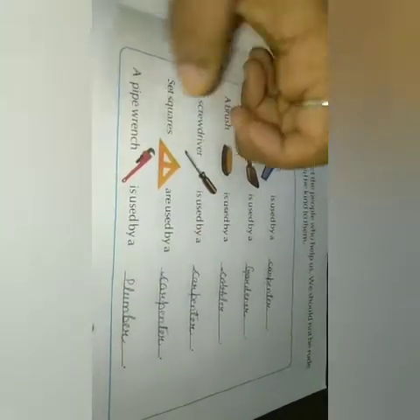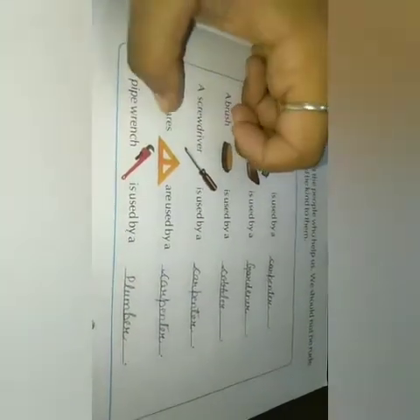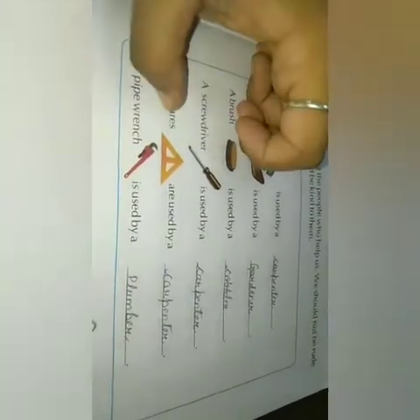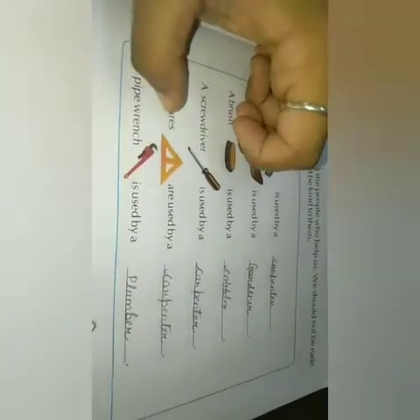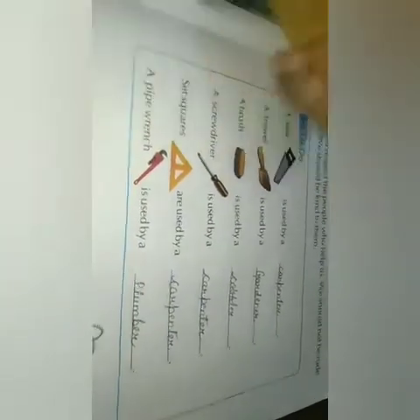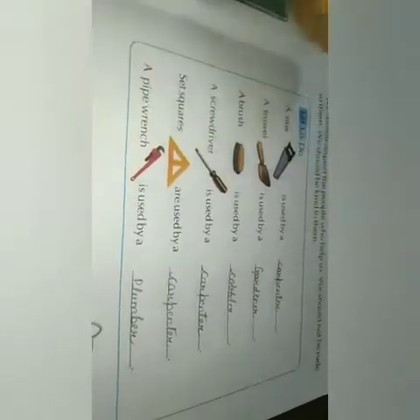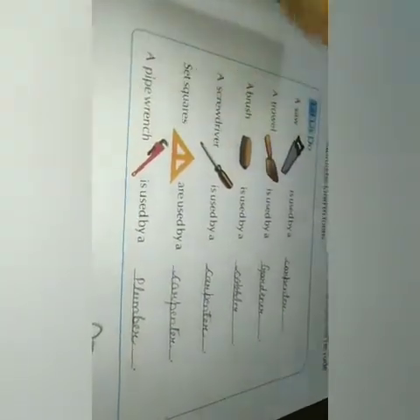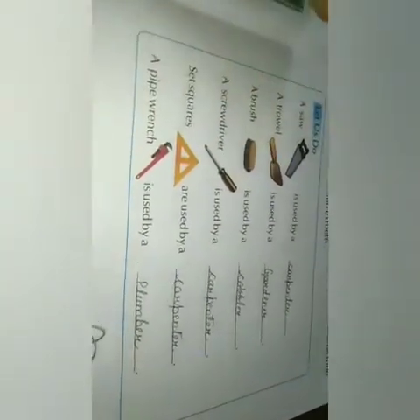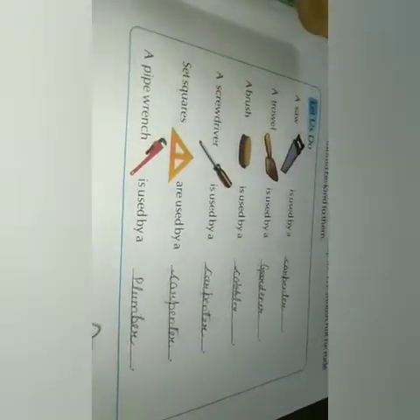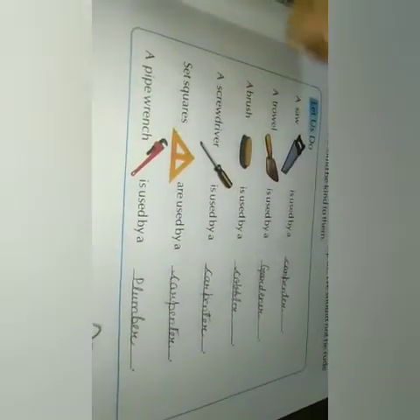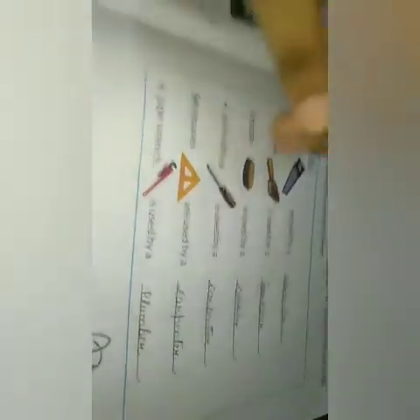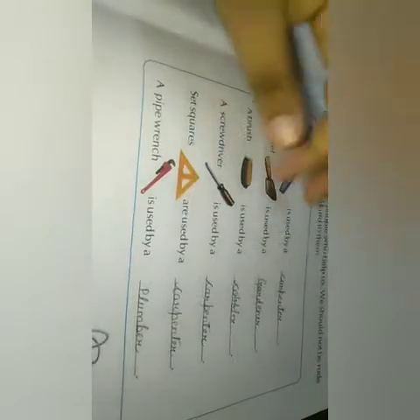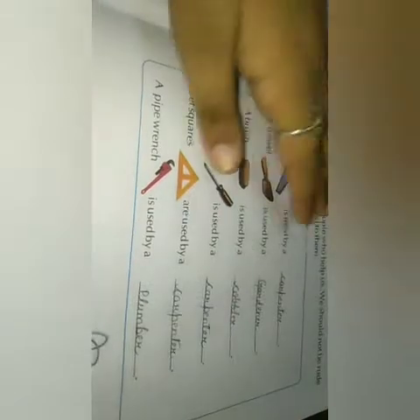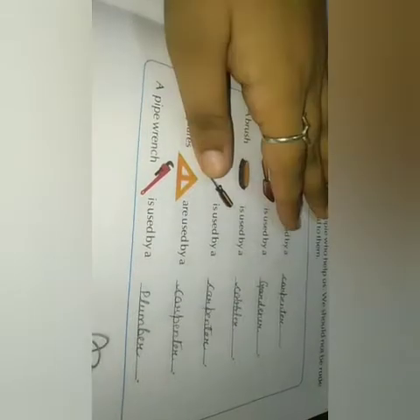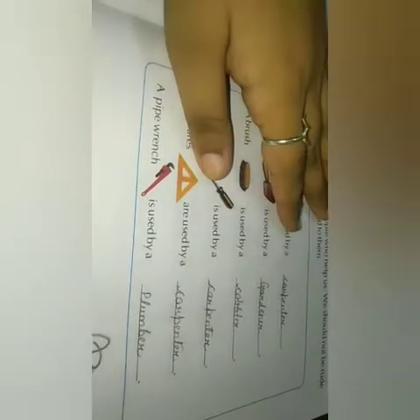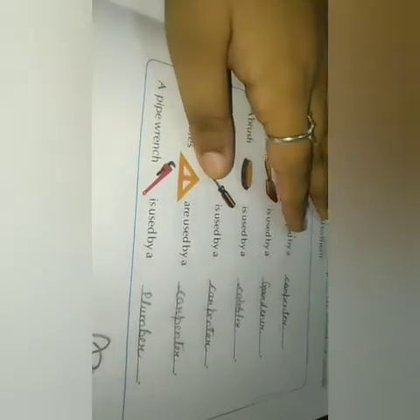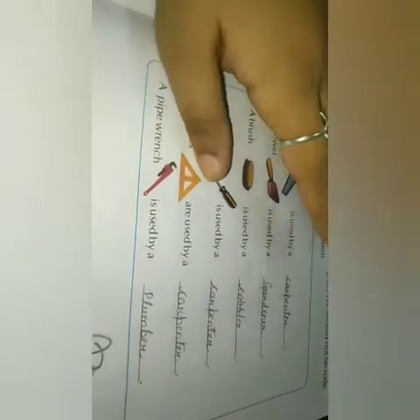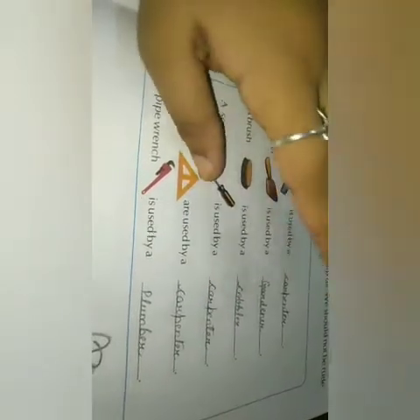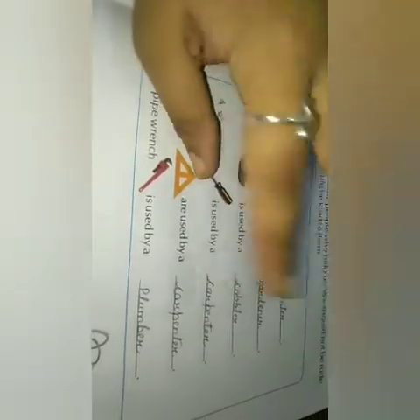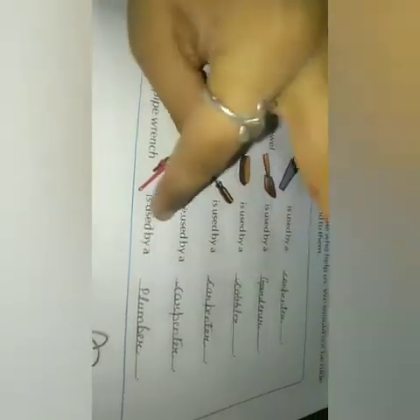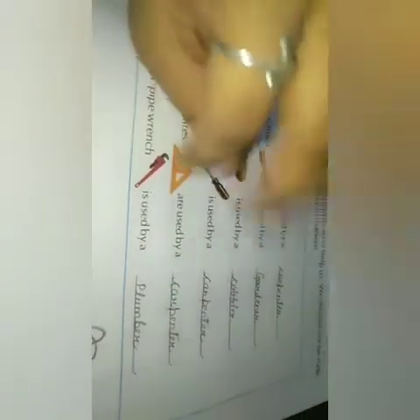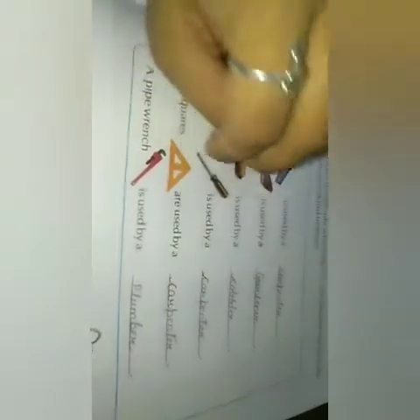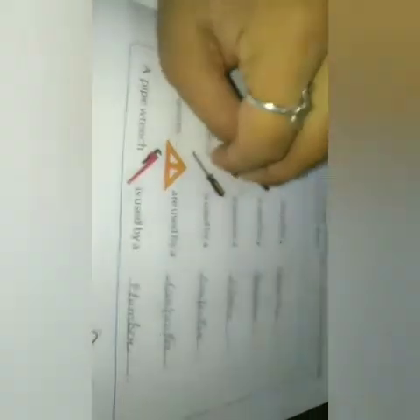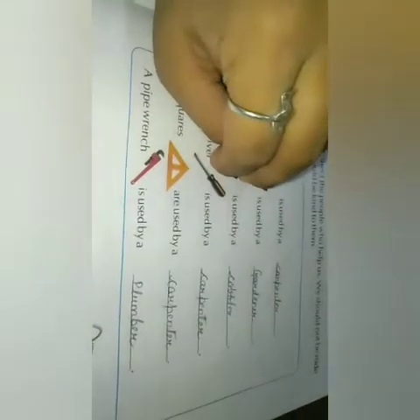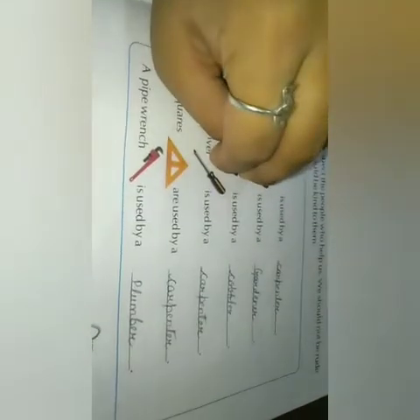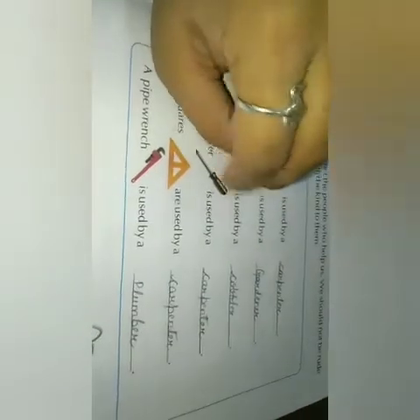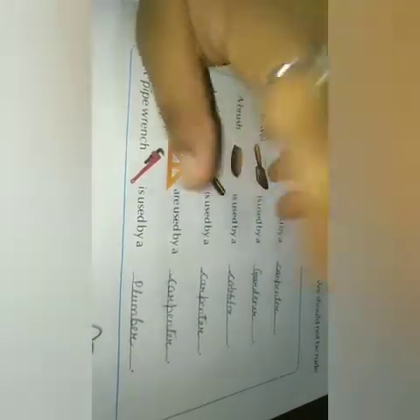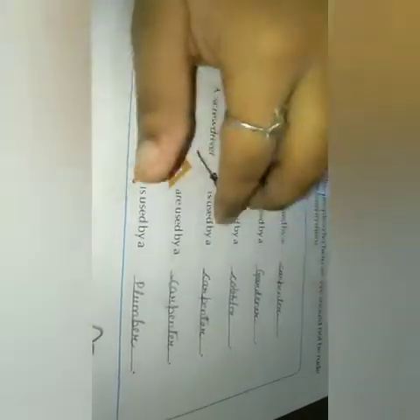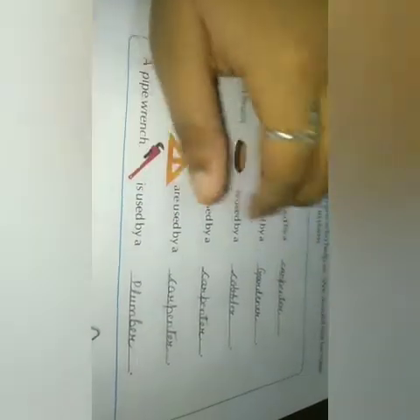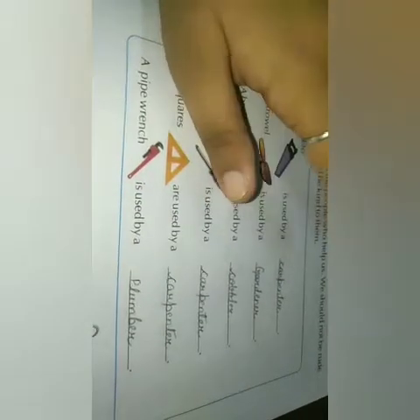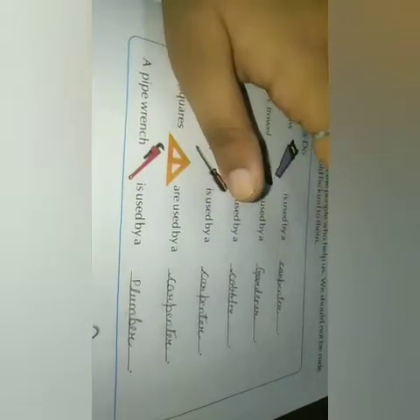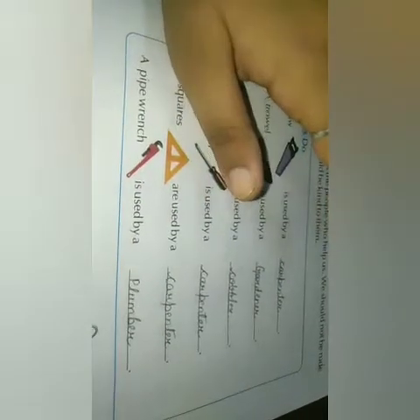And a pipe wrench — who uses it? A plumber, to fix our pipes and taps.